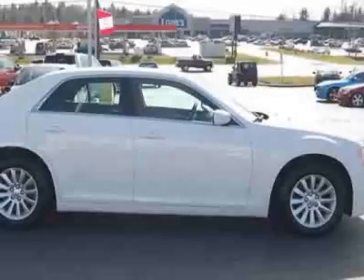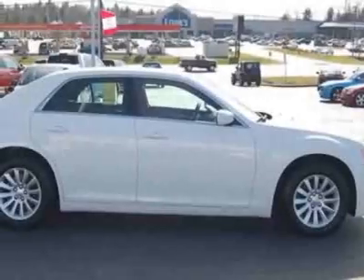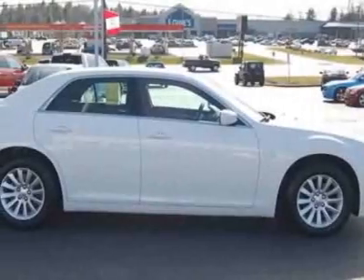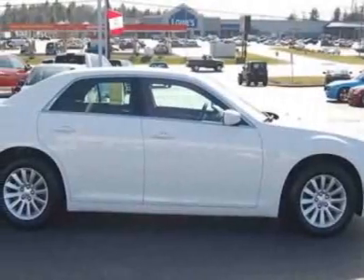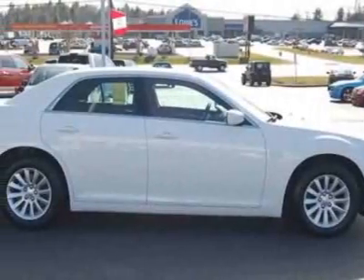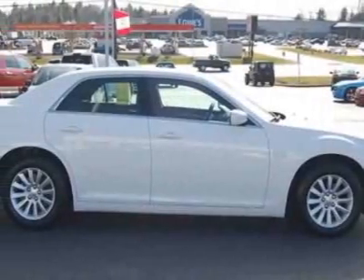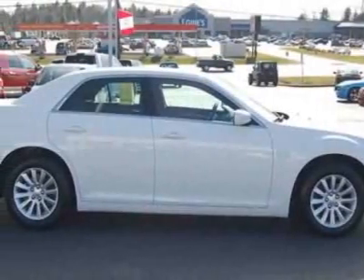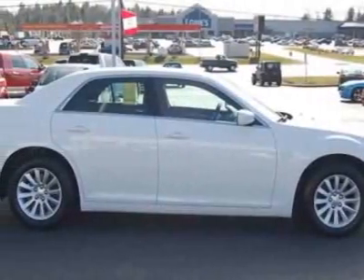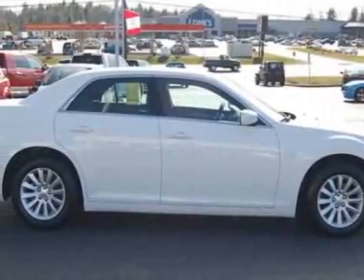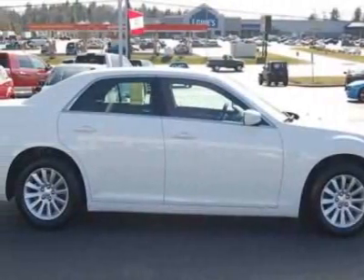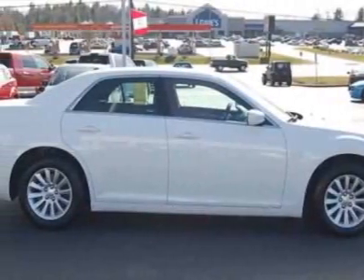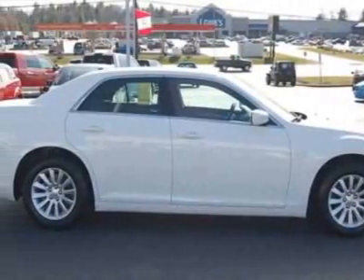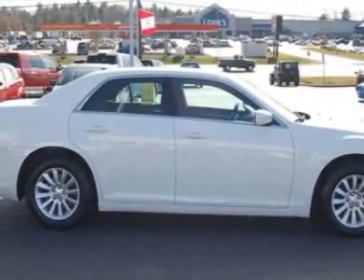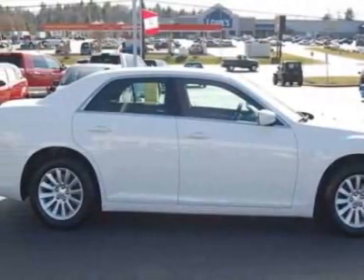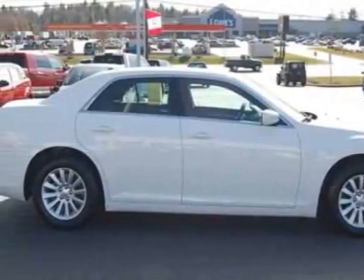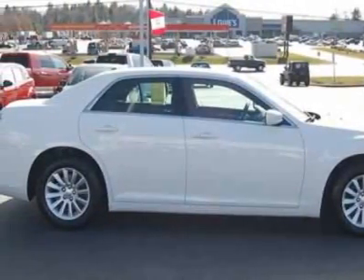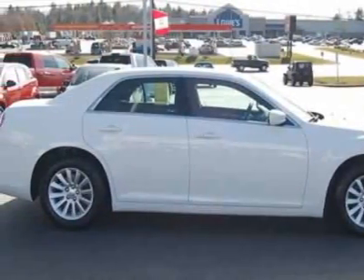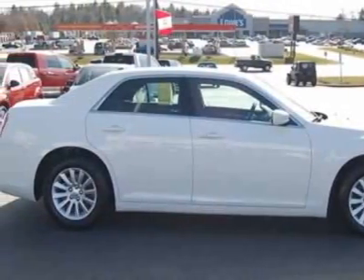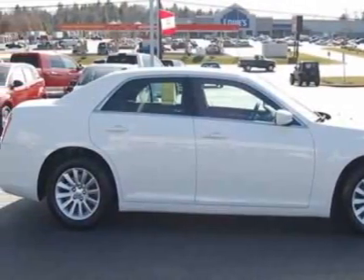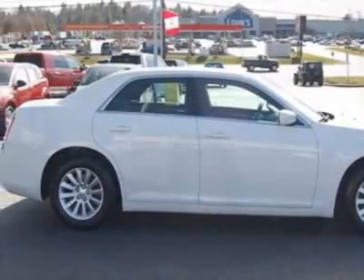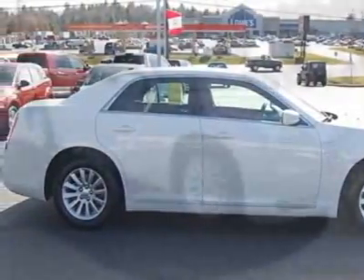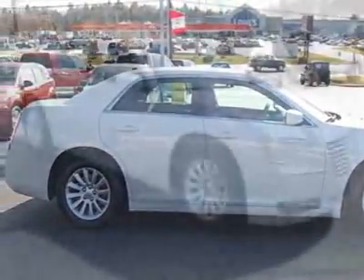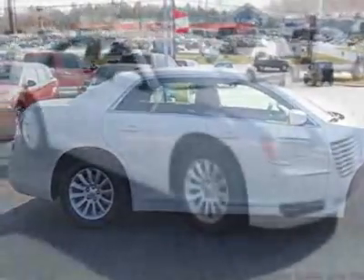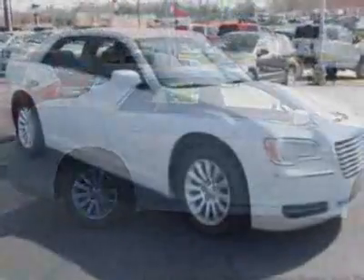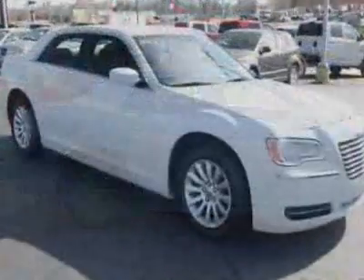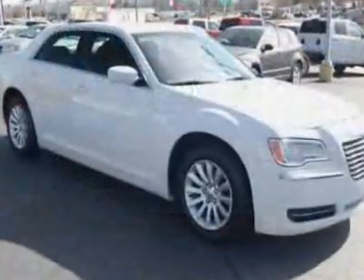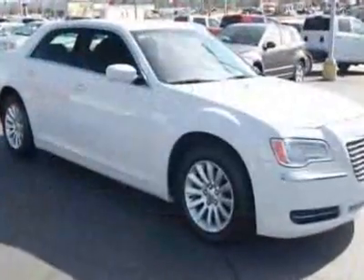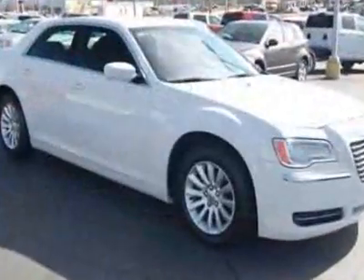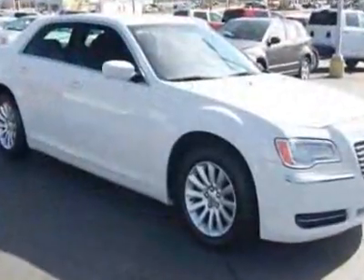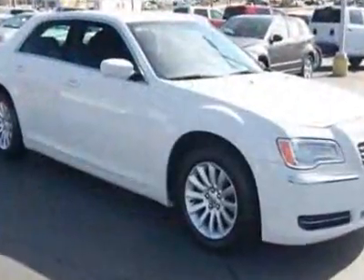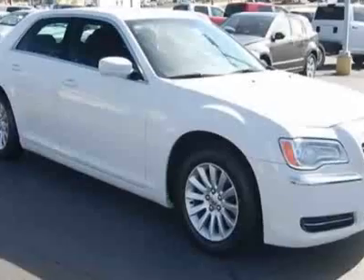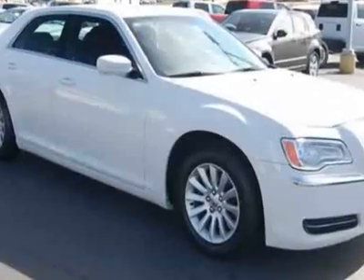Federal emissions, bright white exterior and black interior, with premium cloth bucket seats.